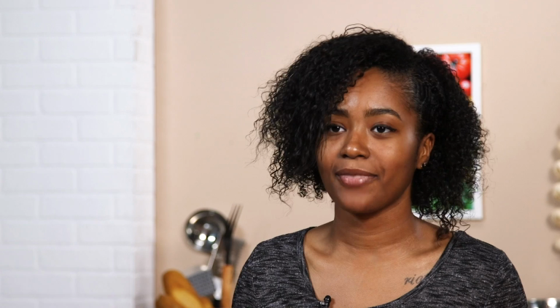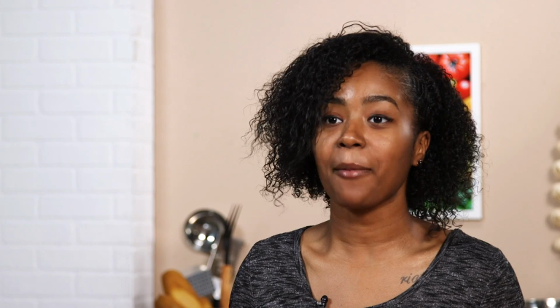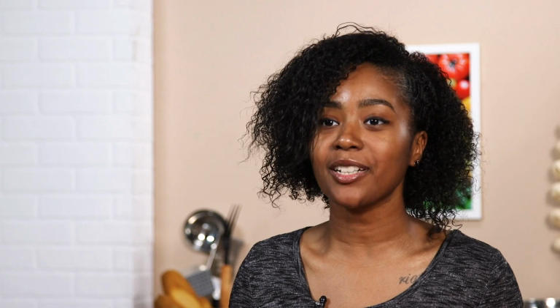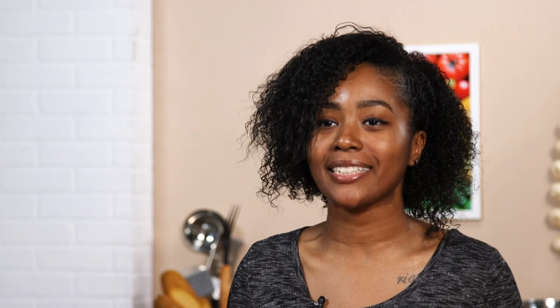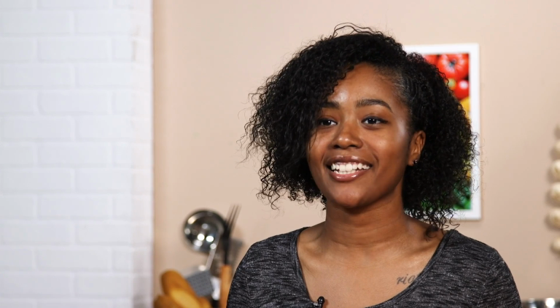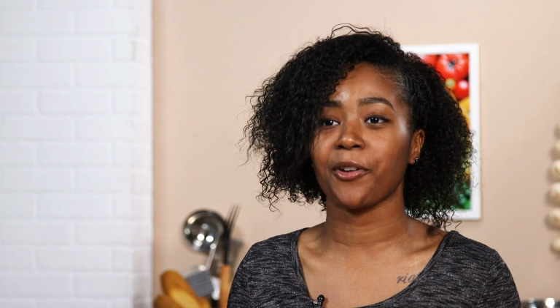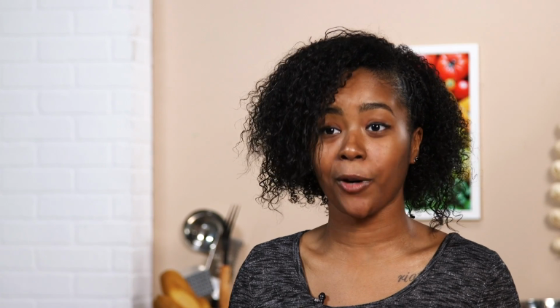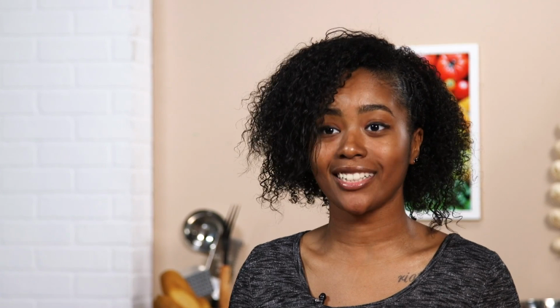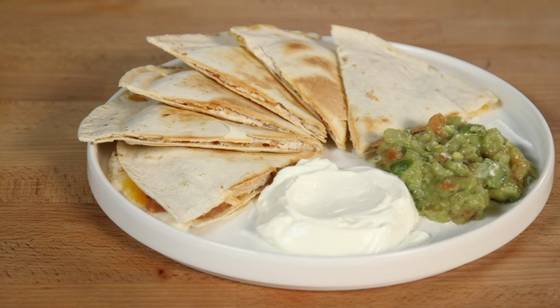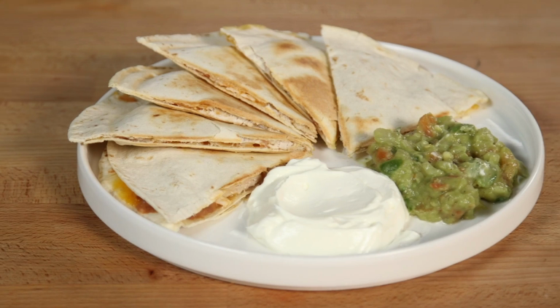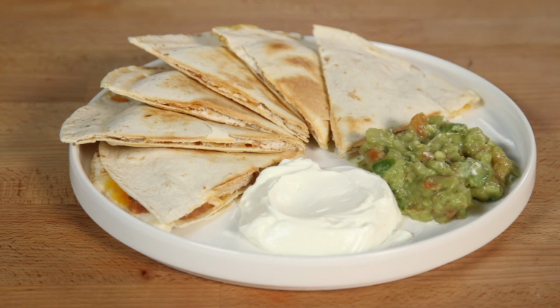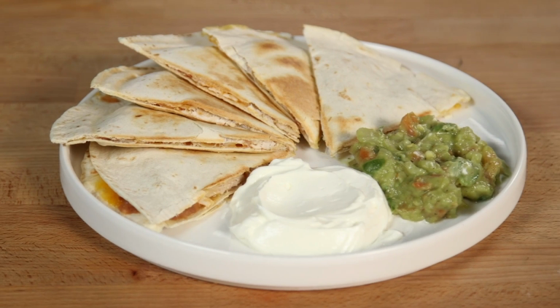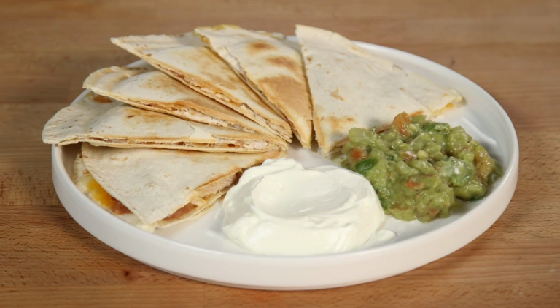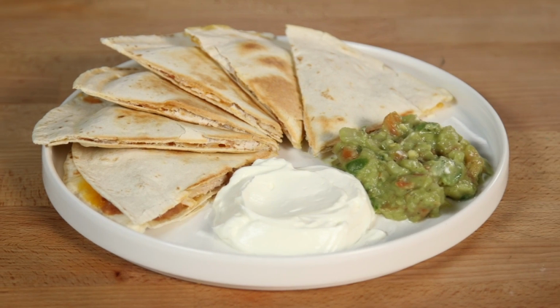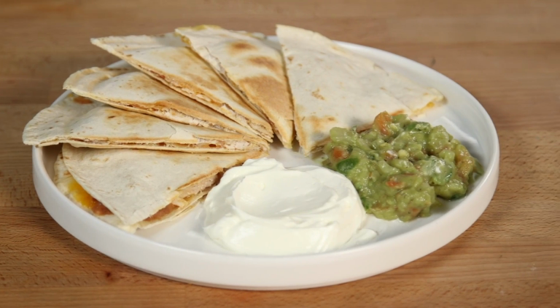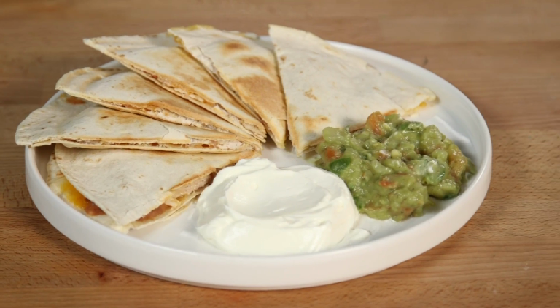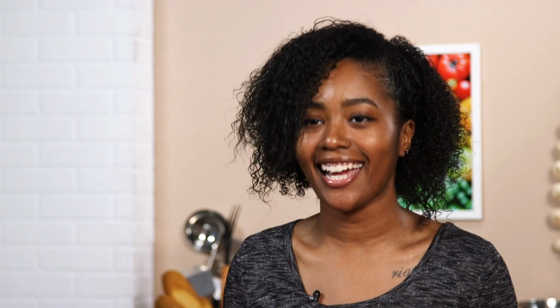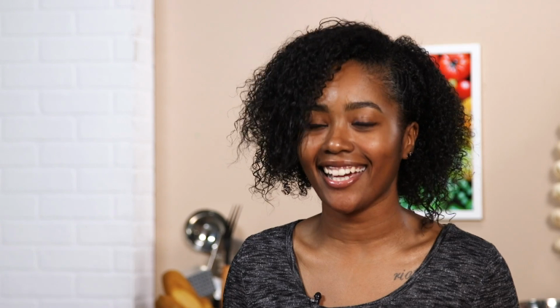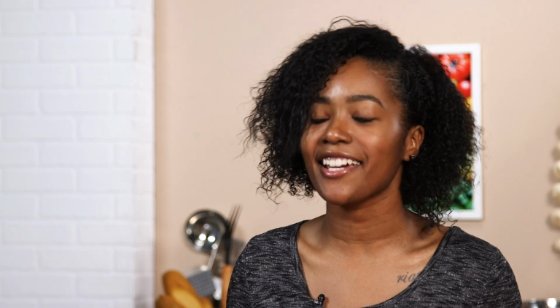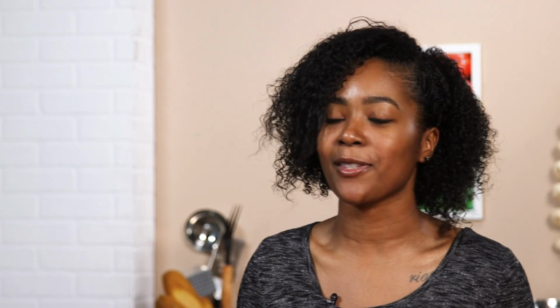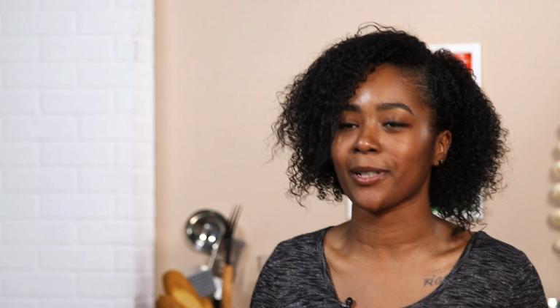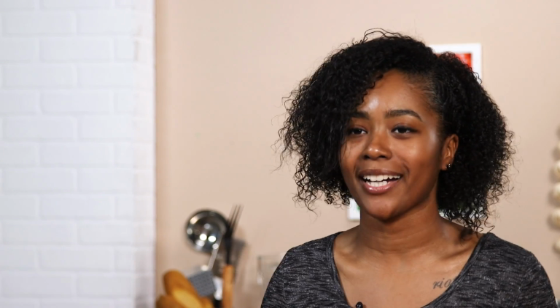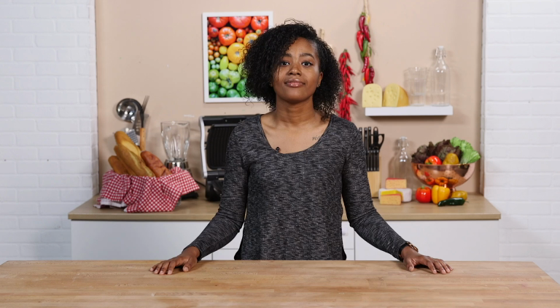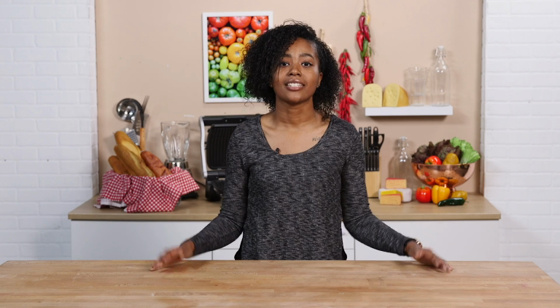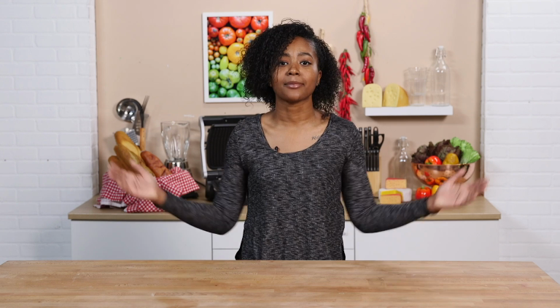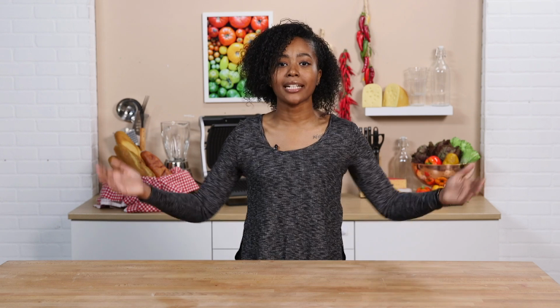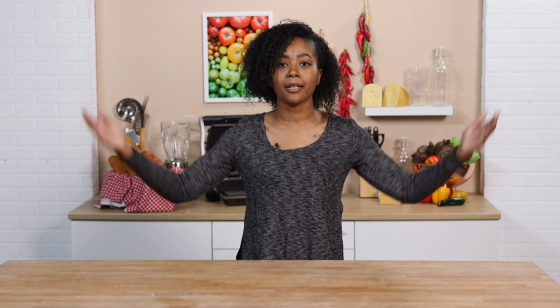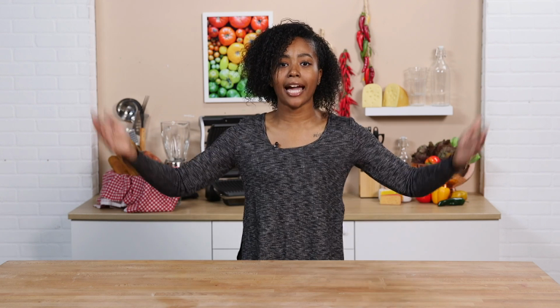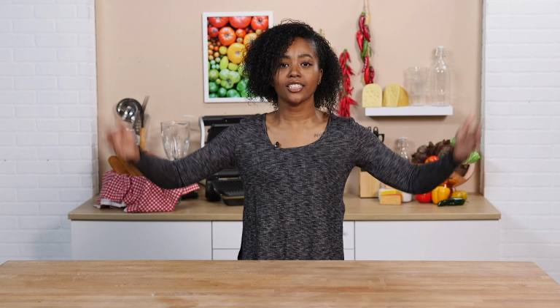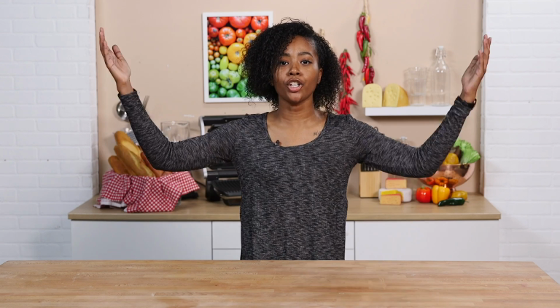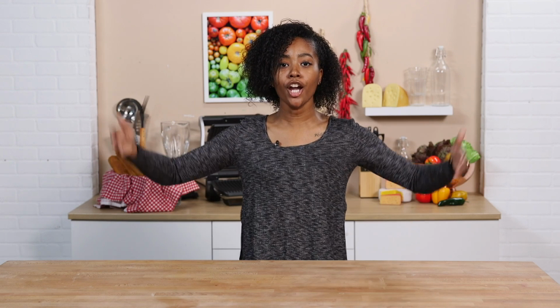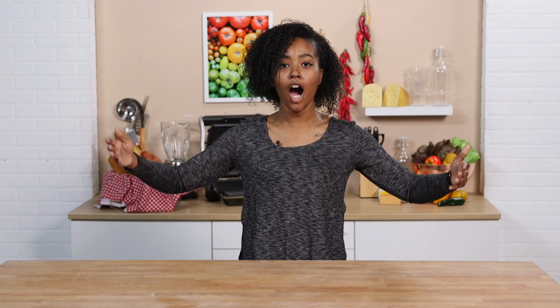I'm gonna be seeing if it works, if the quesadillas taste good, and if it's worth buying. Let's make some quesadillas!